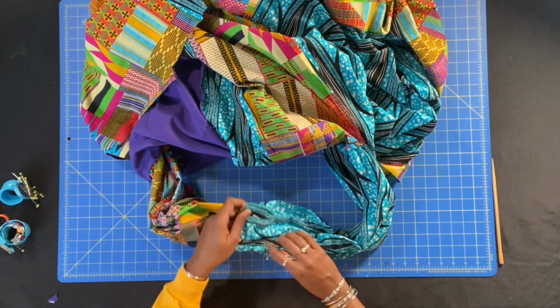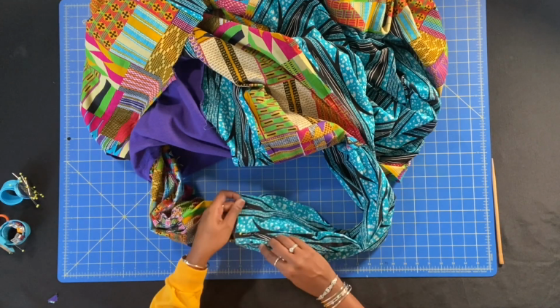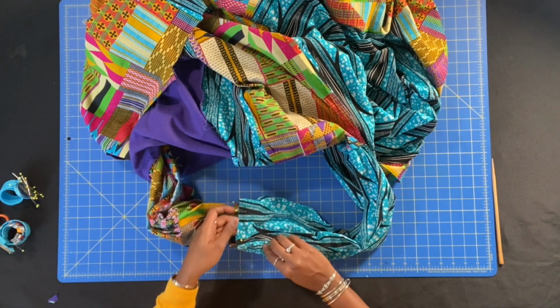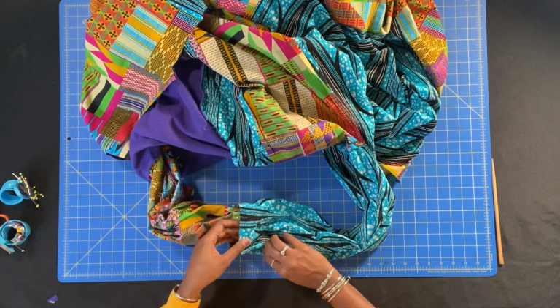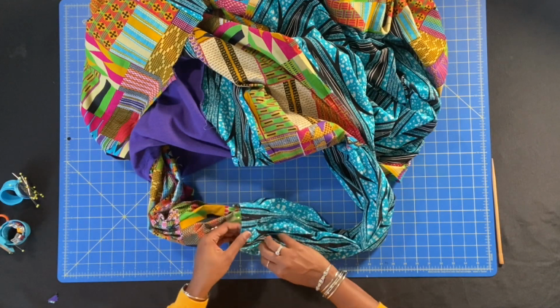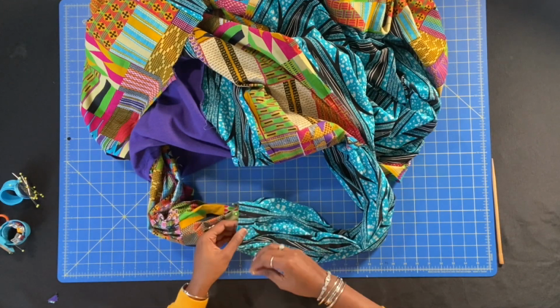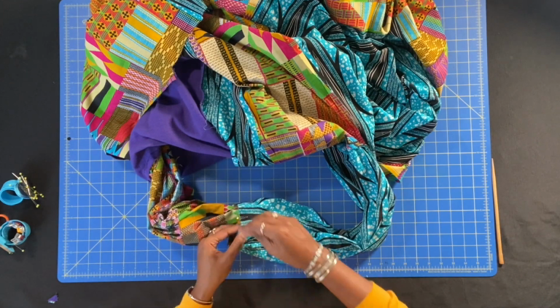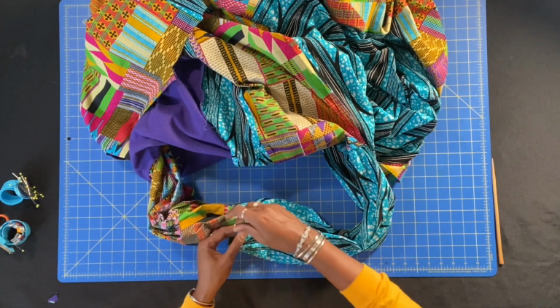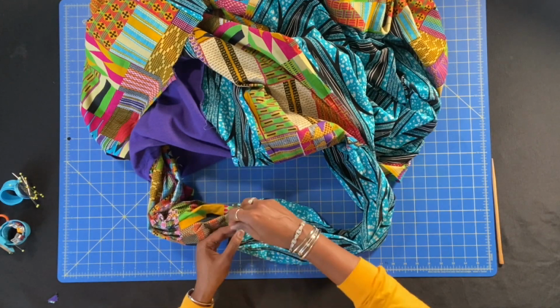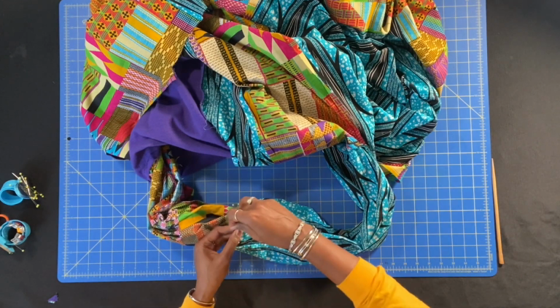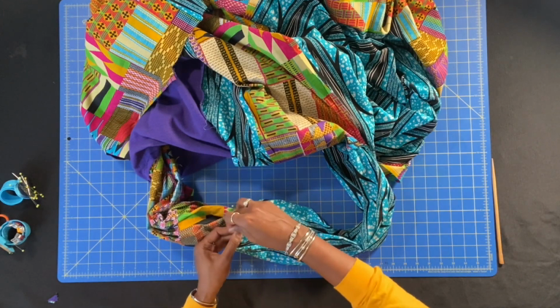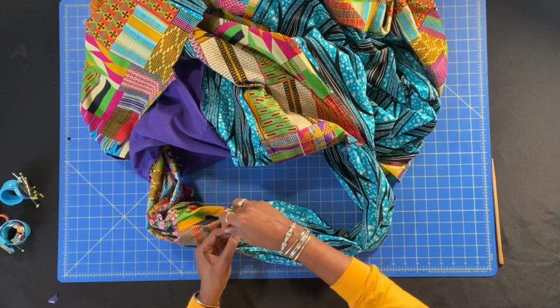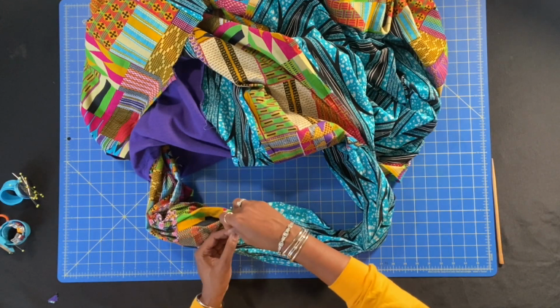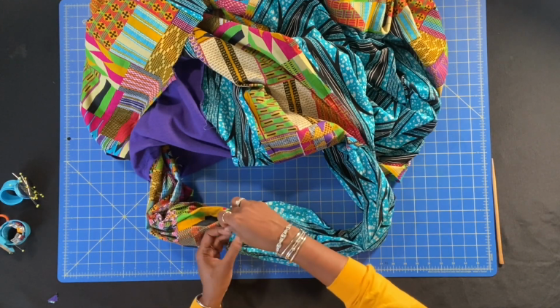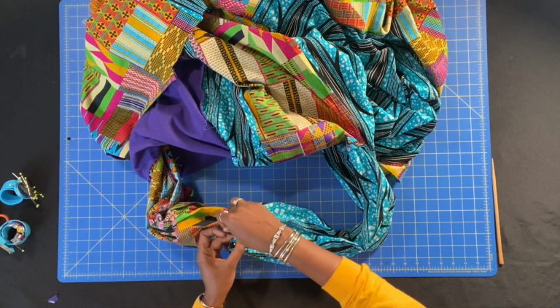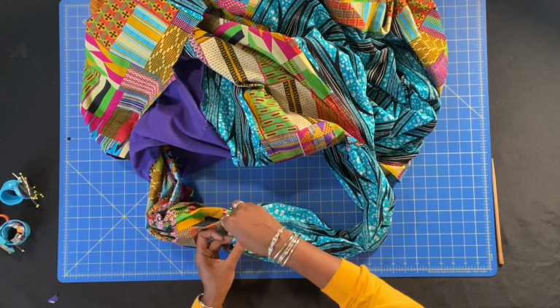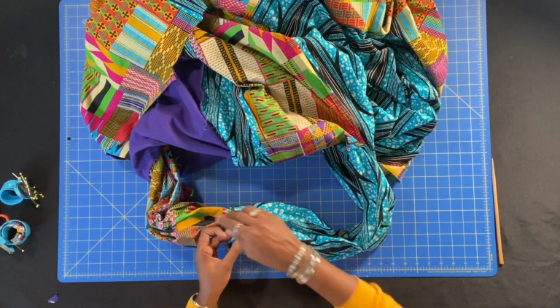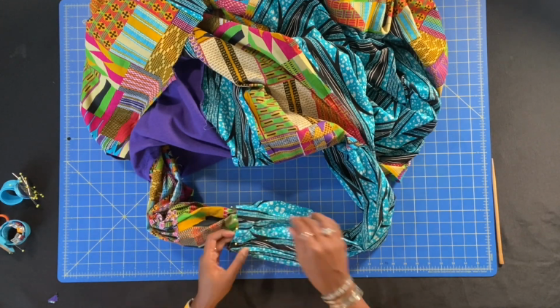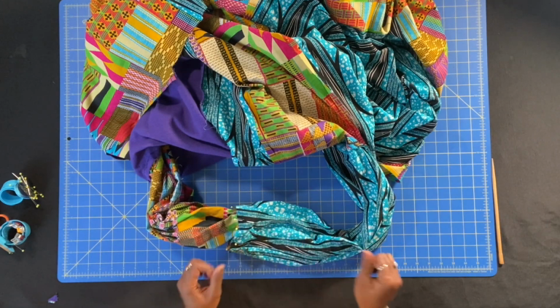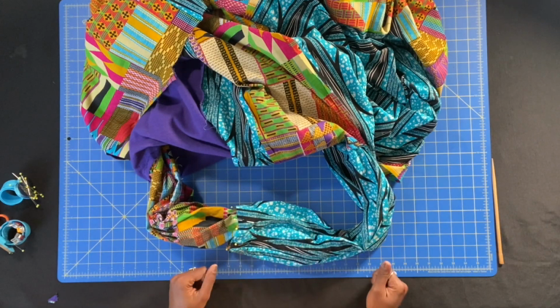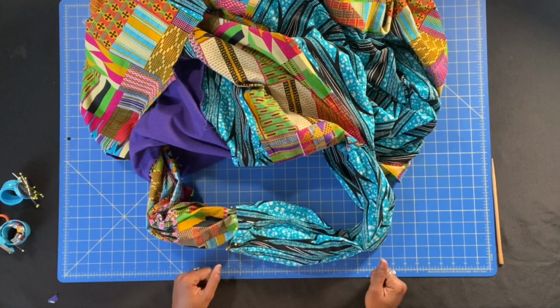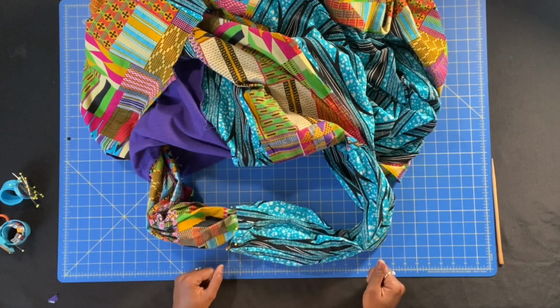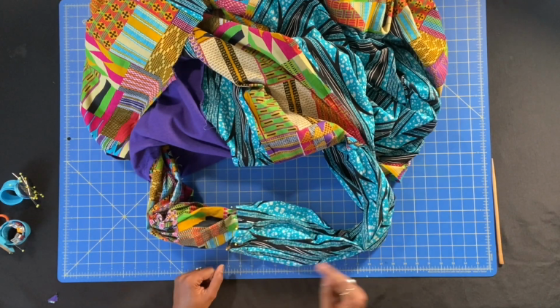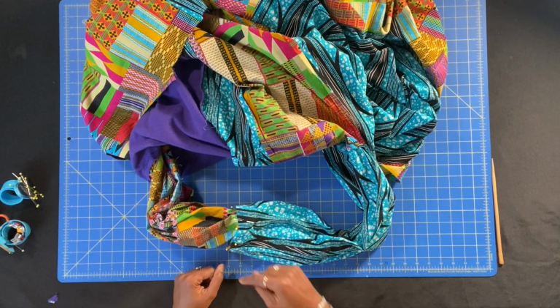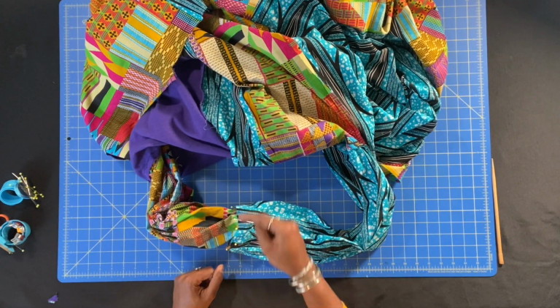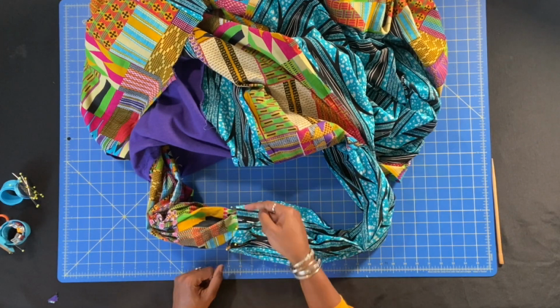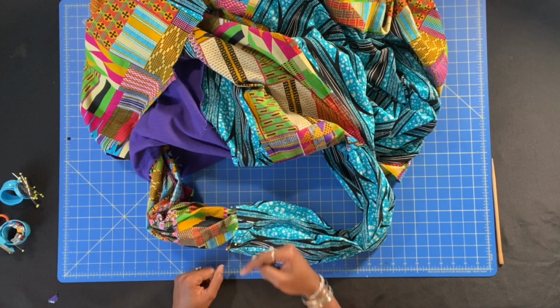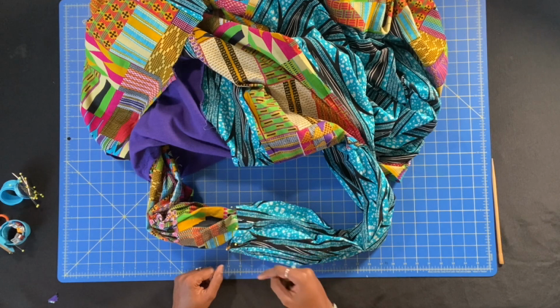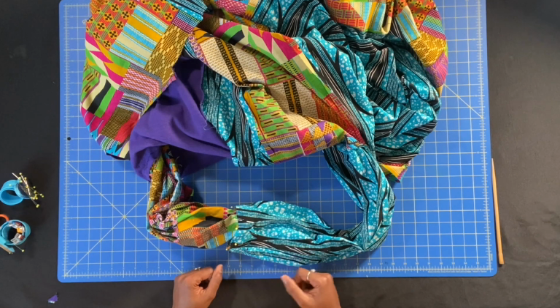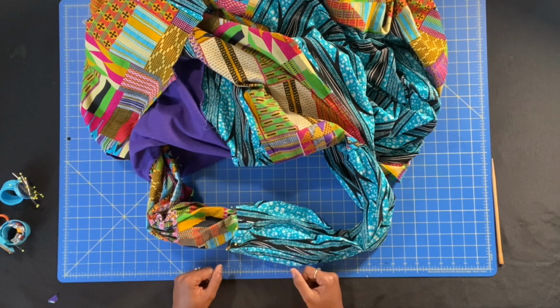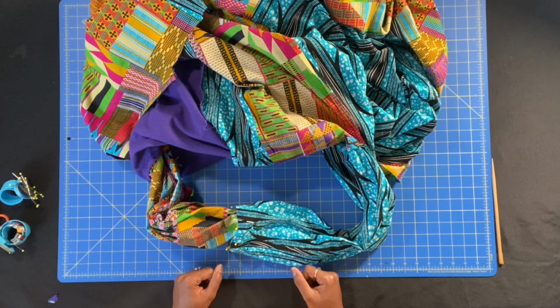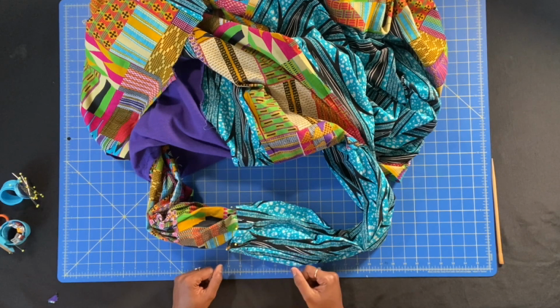Now I have everything pinned — it's time for us to sew.